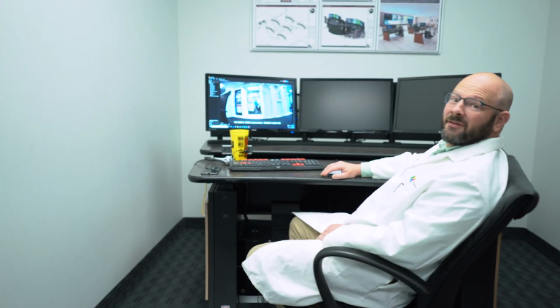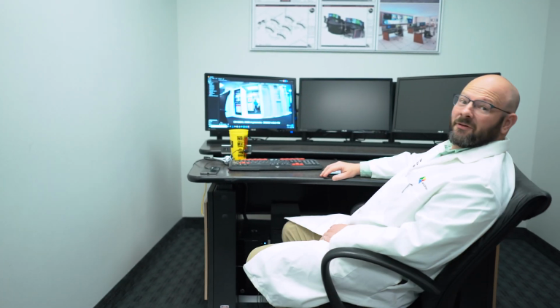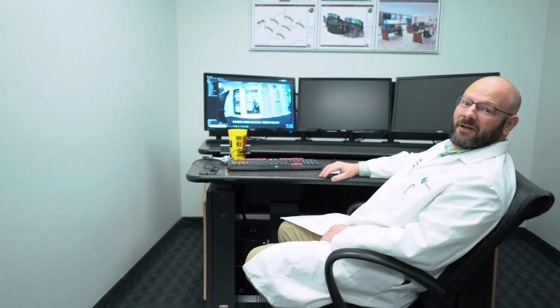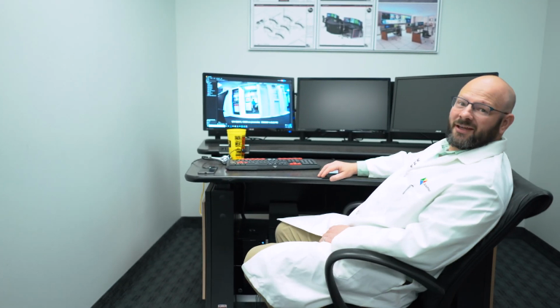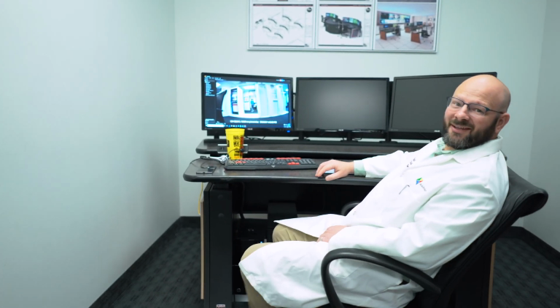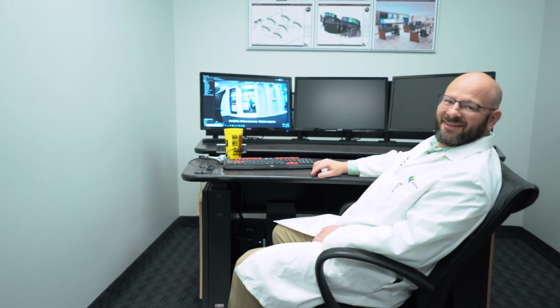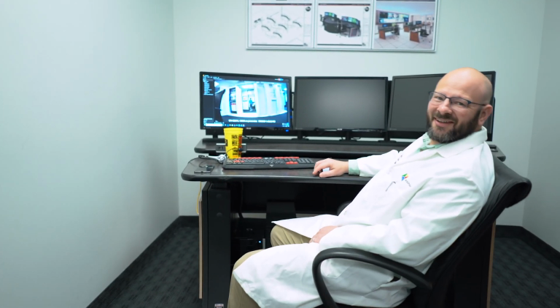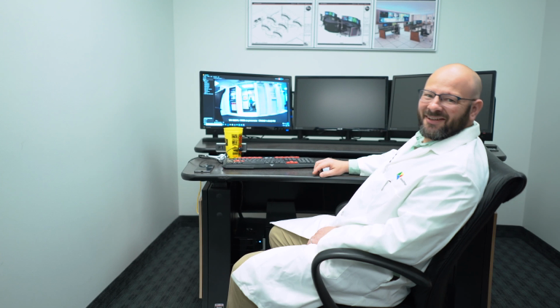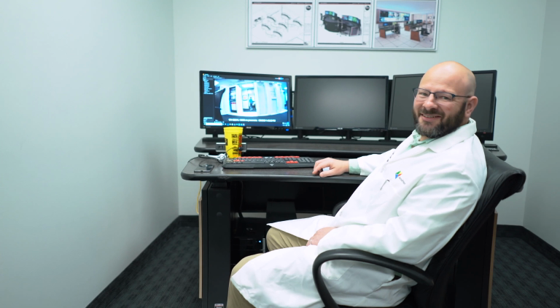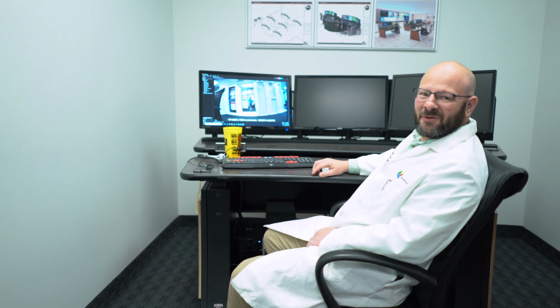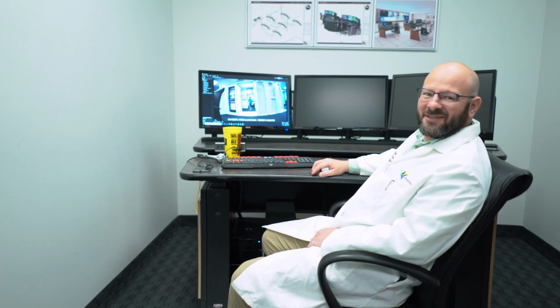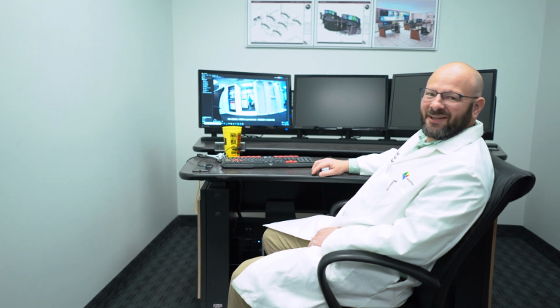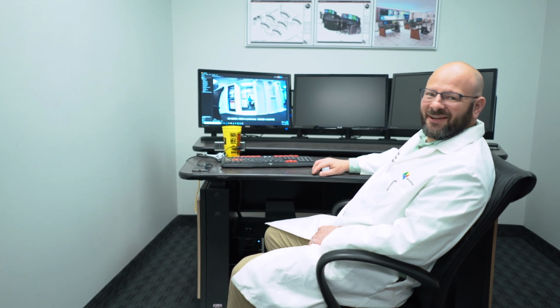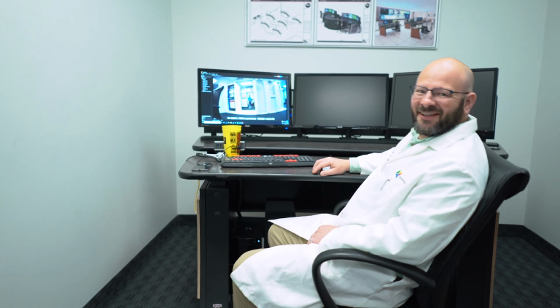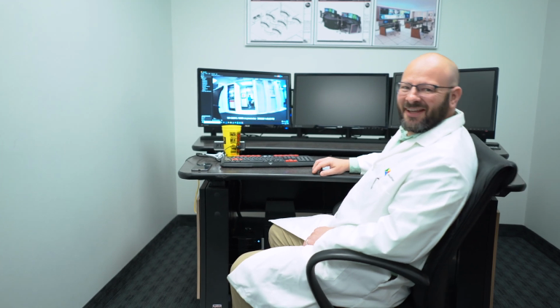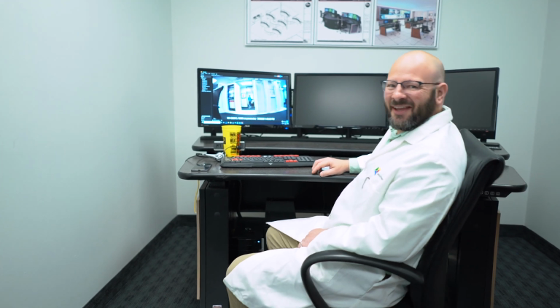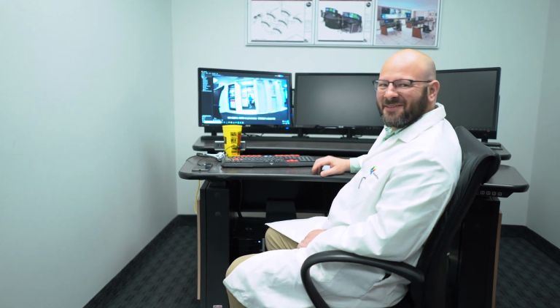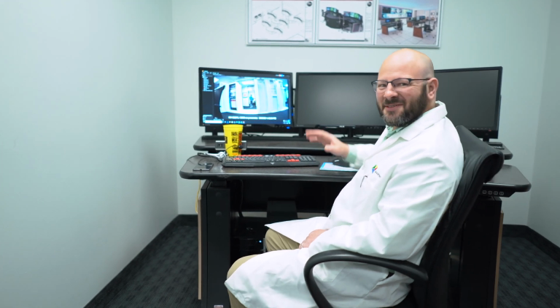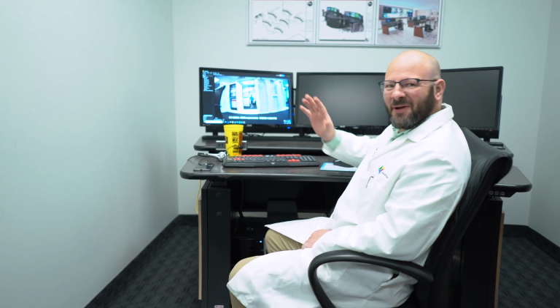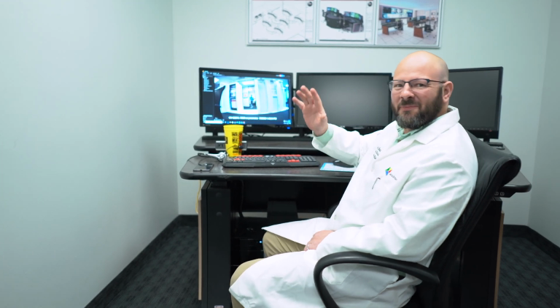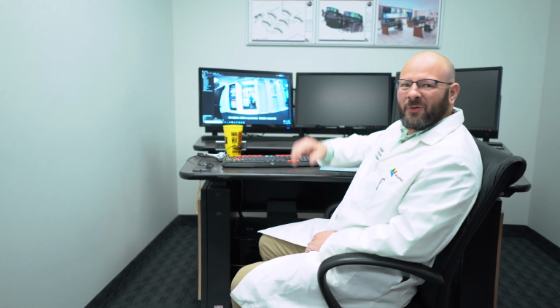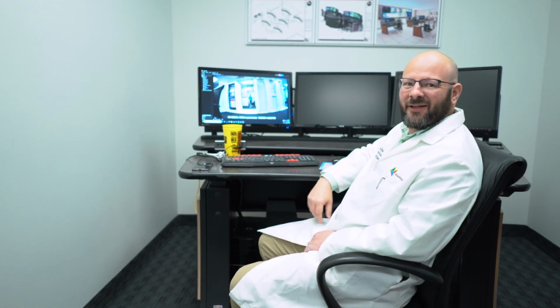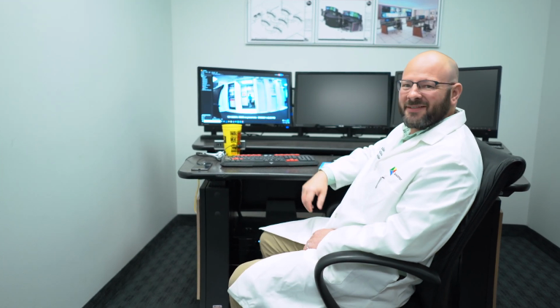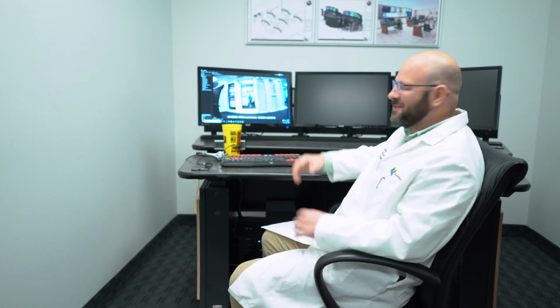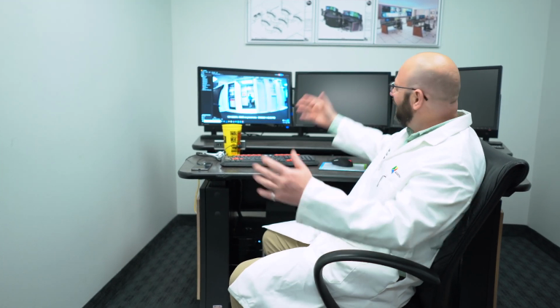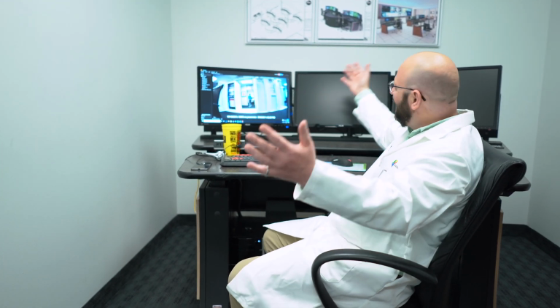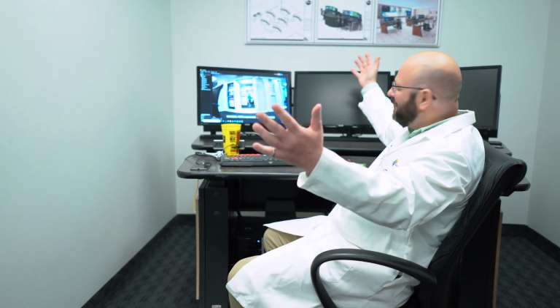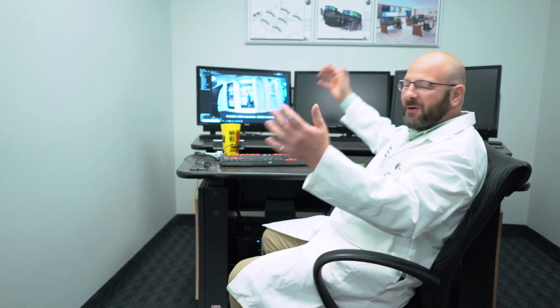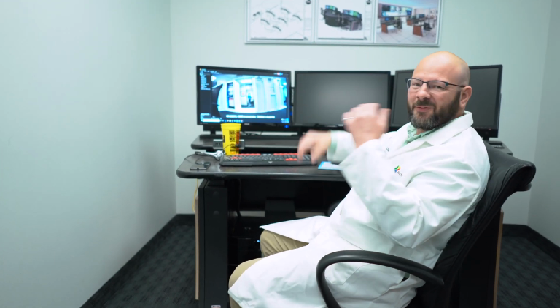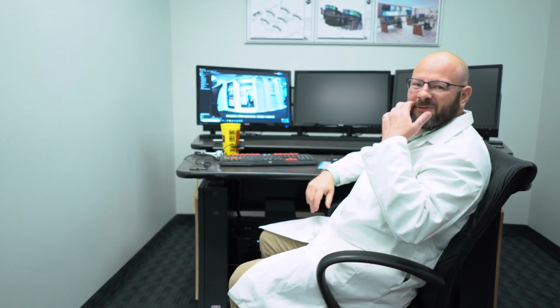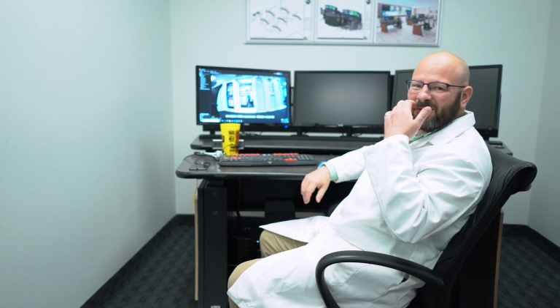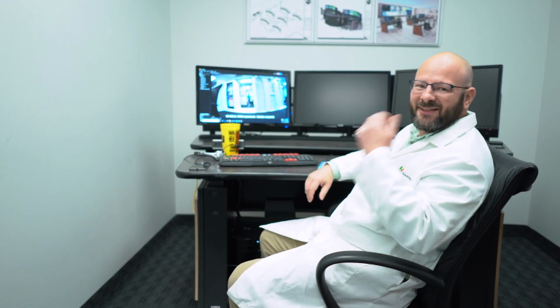Hey! I didn't notice you there. This is Mike Moonen and this is my lab. Welcome to it!